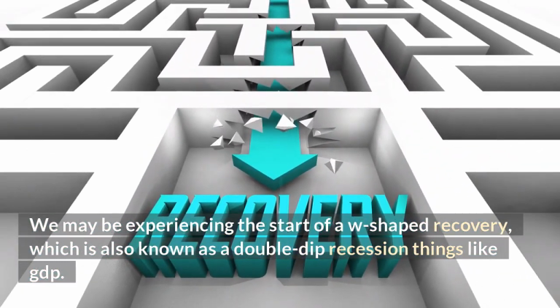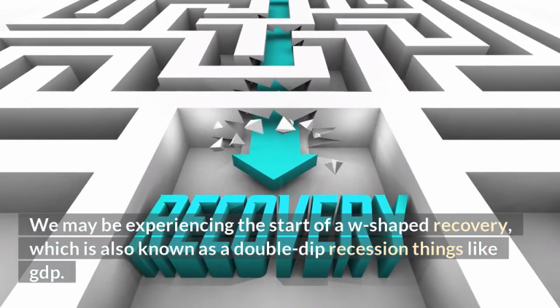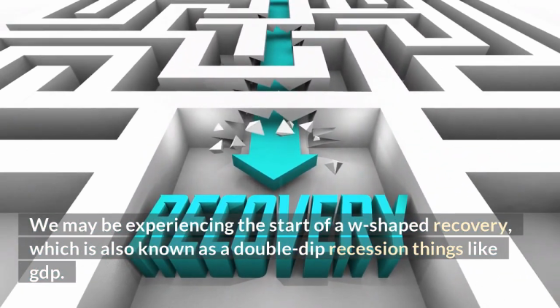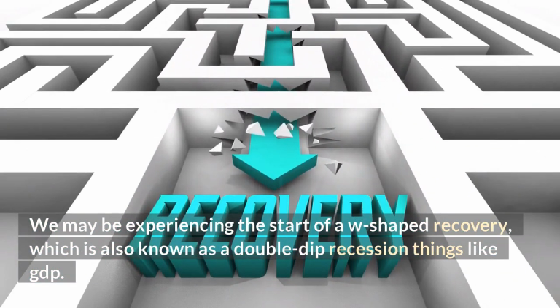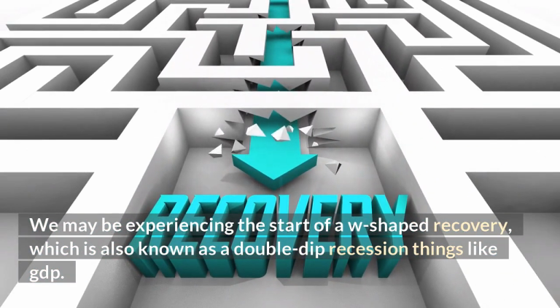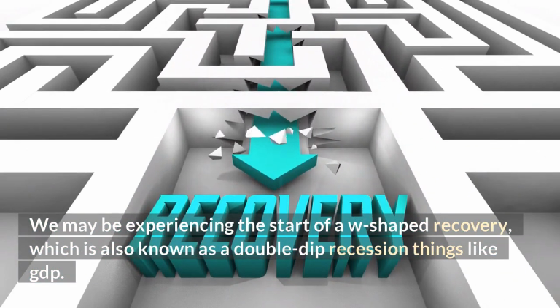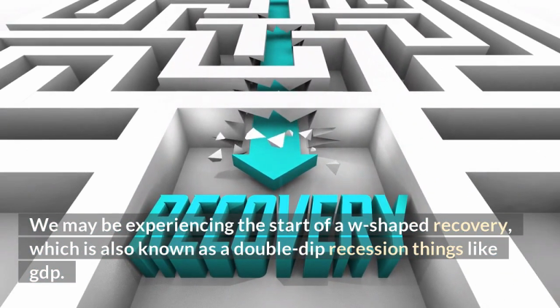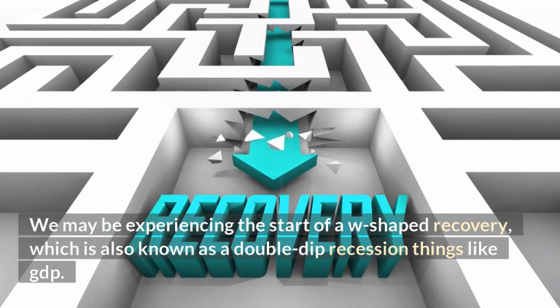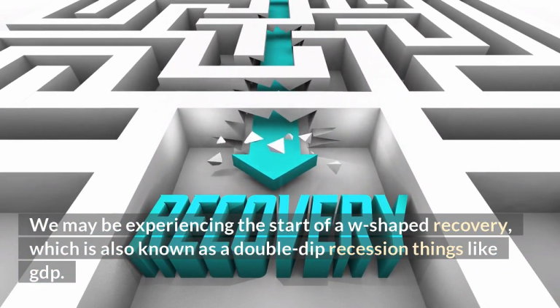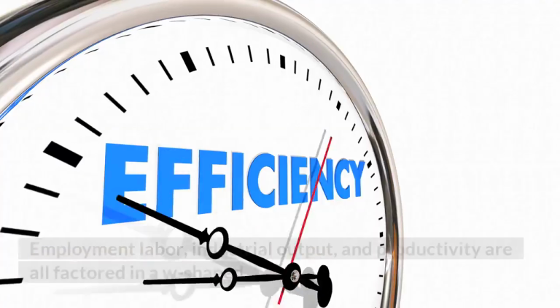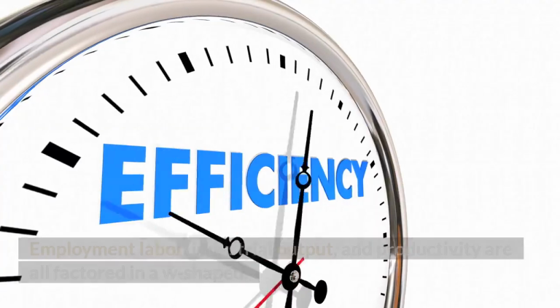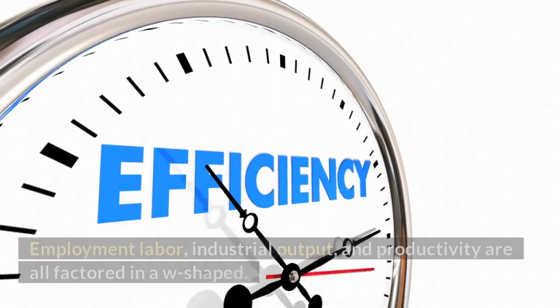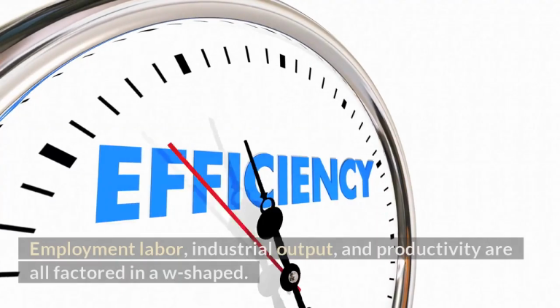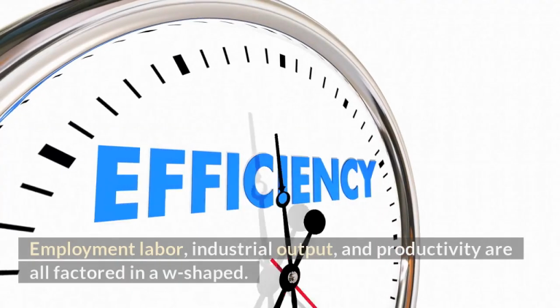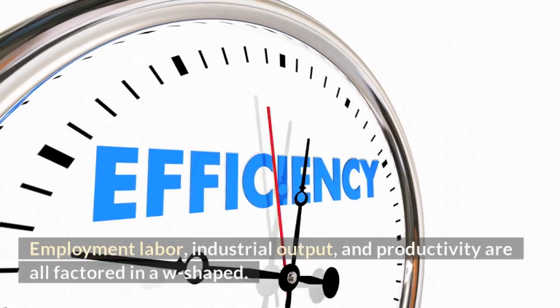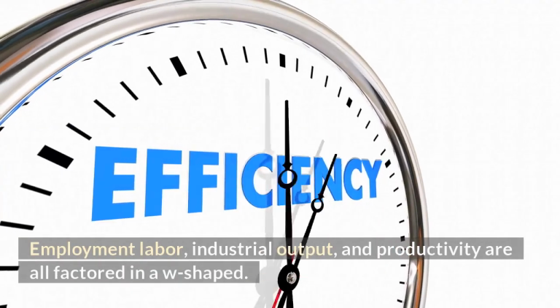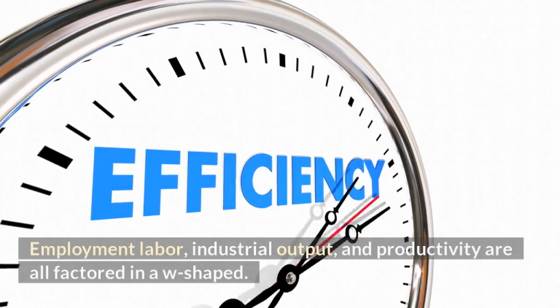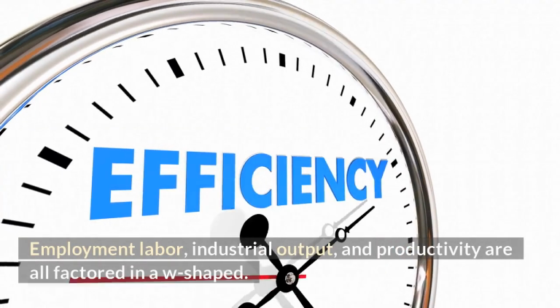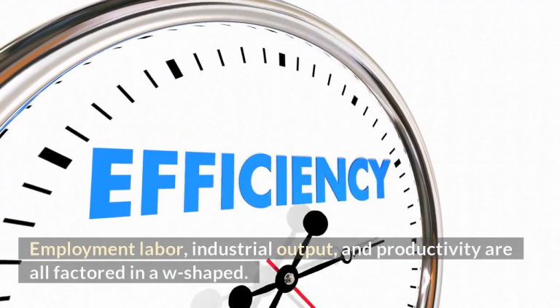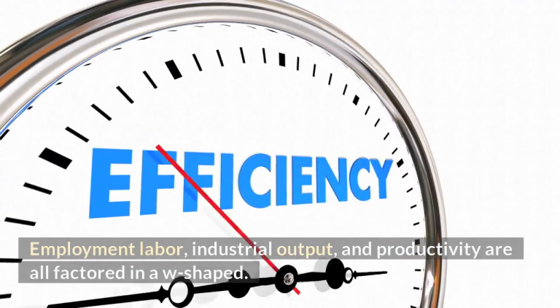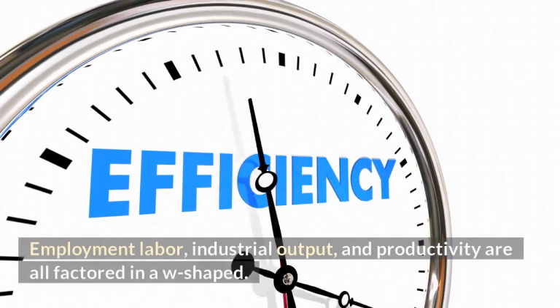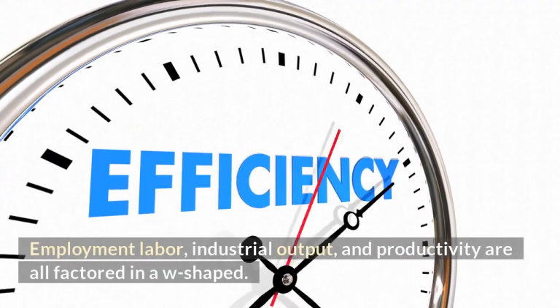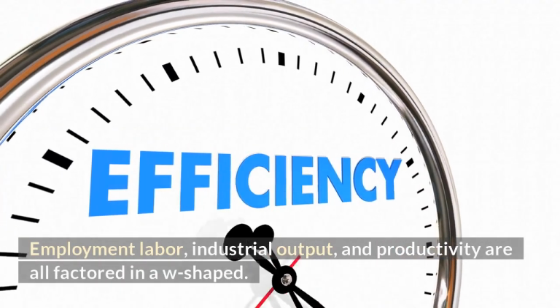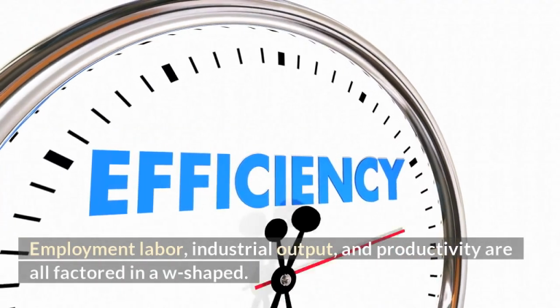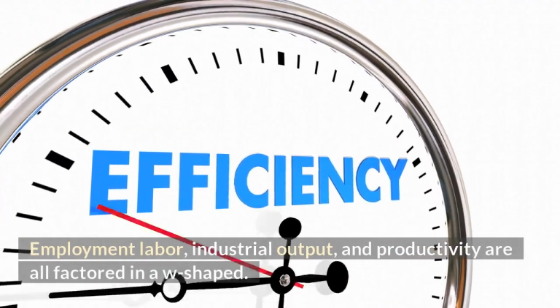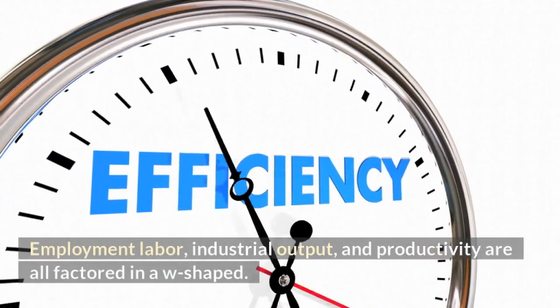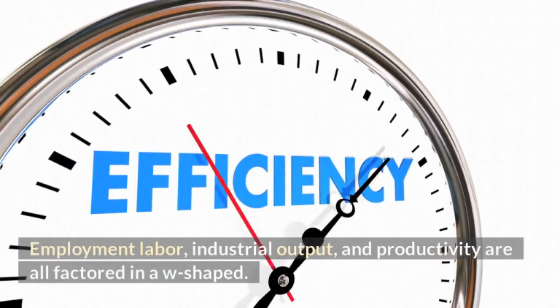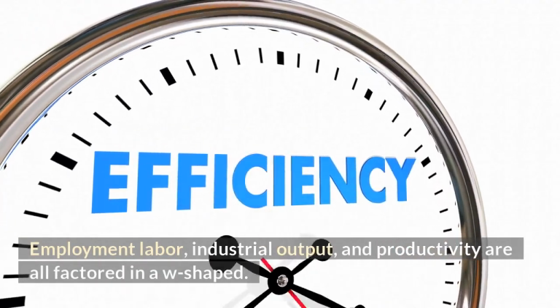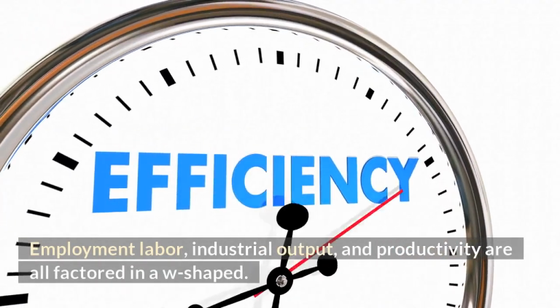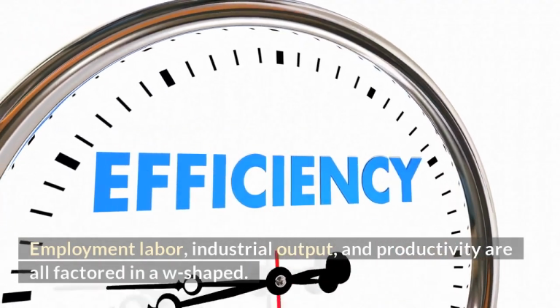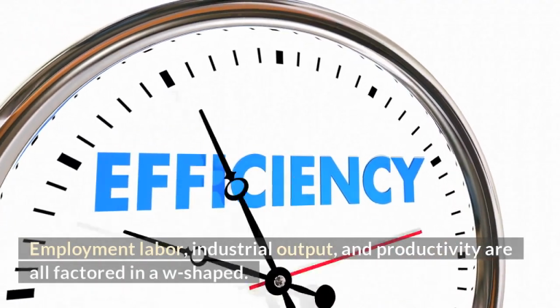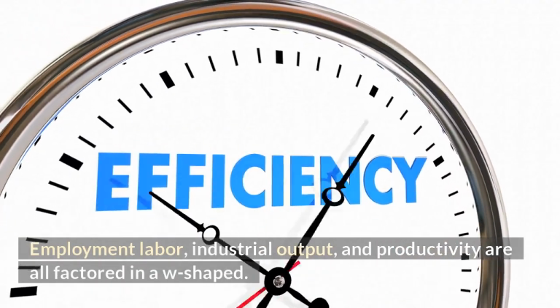Things like GDP, employment, labor, industrial output, and productivity are all factored in.